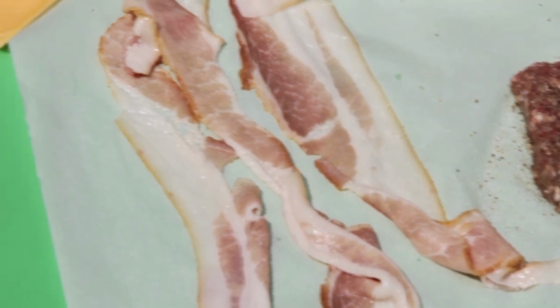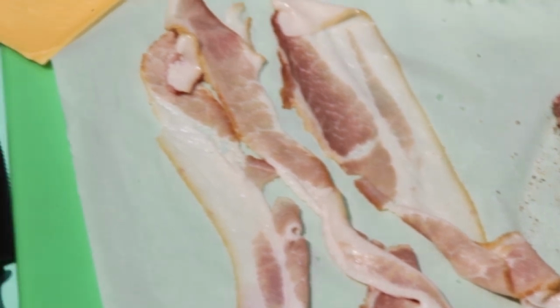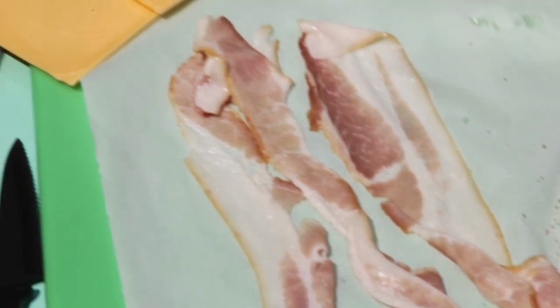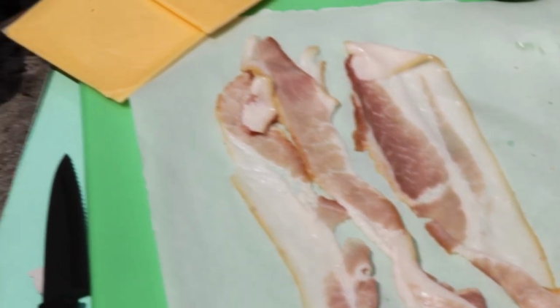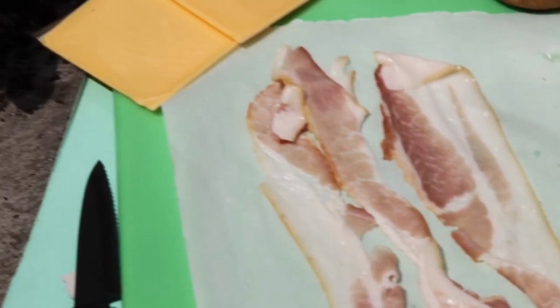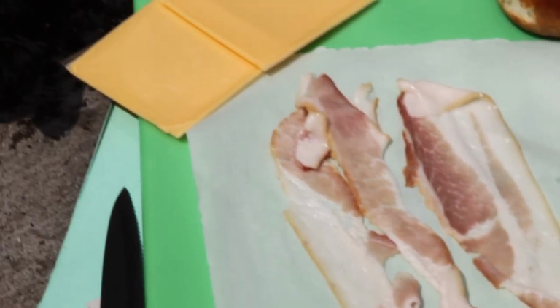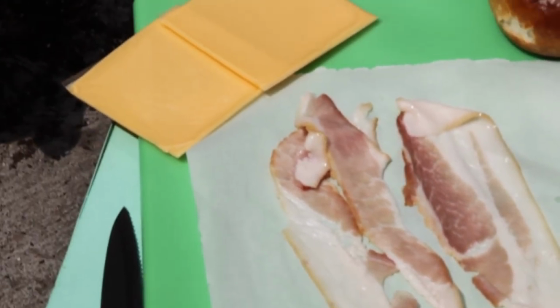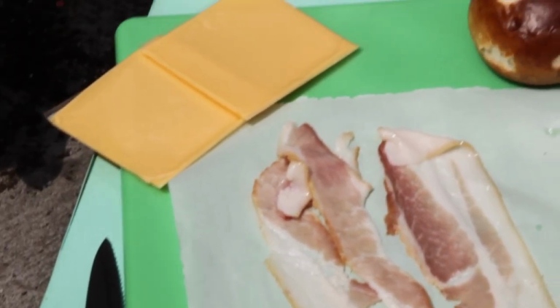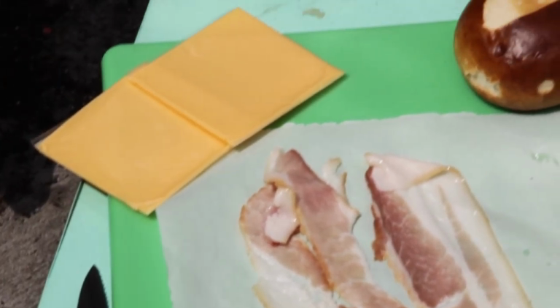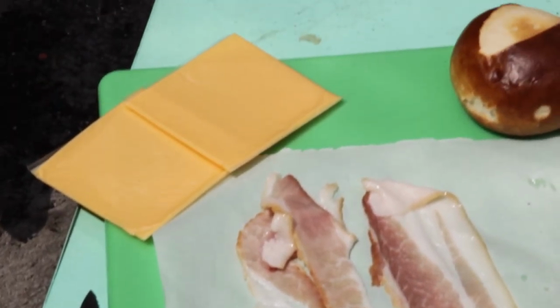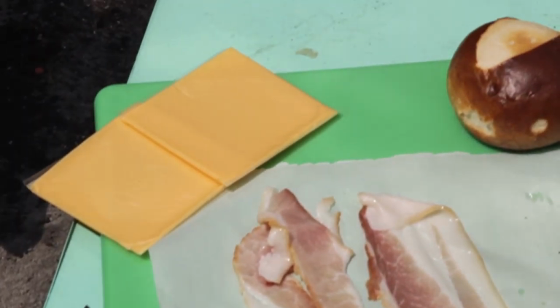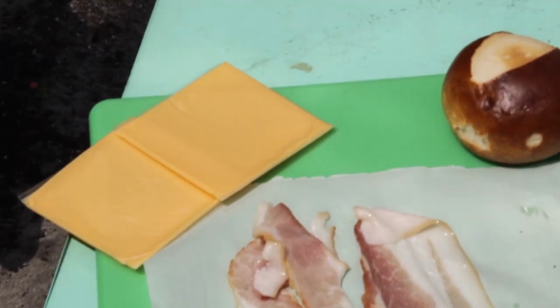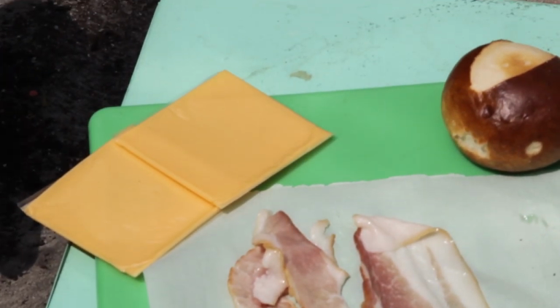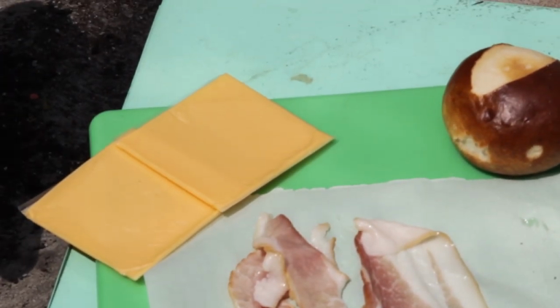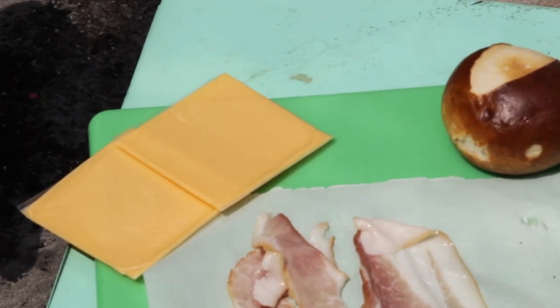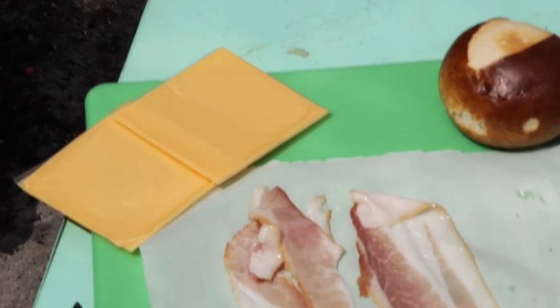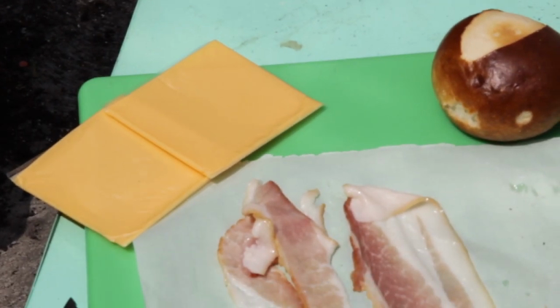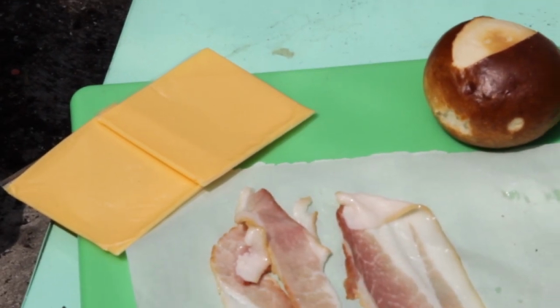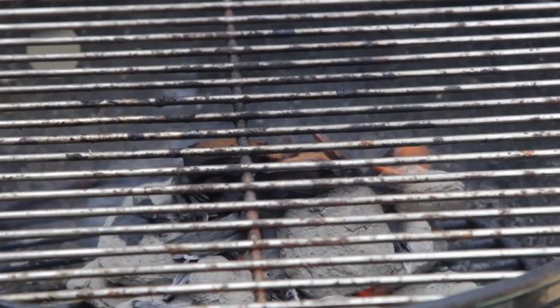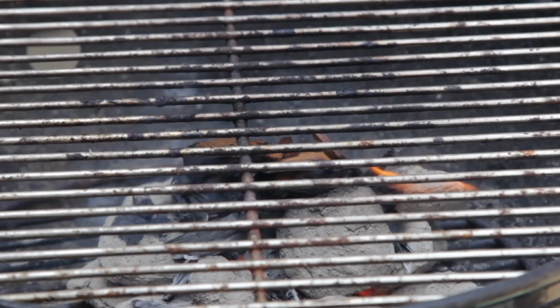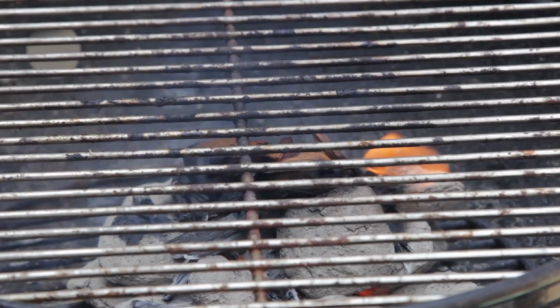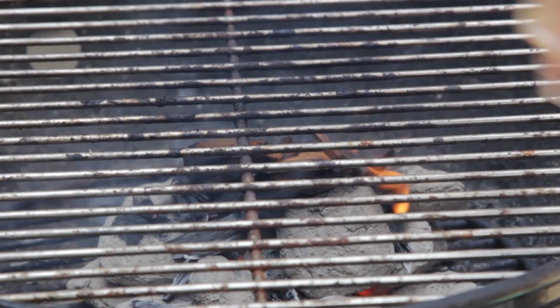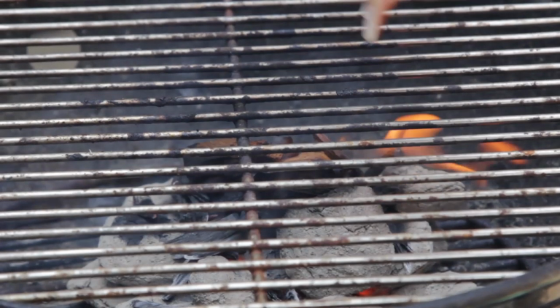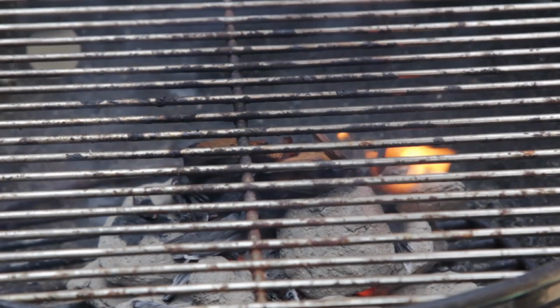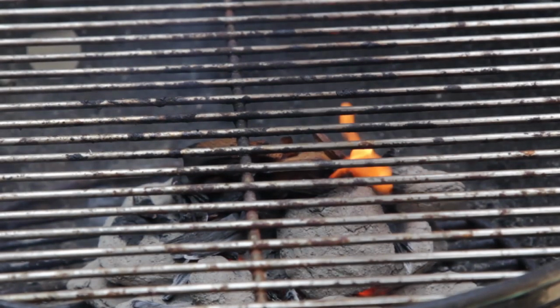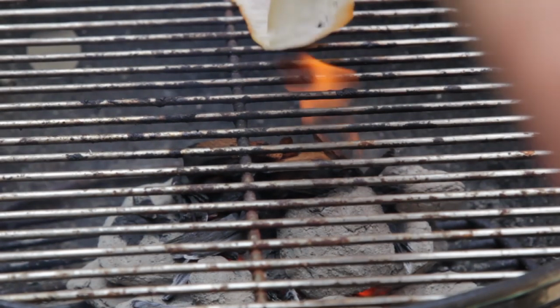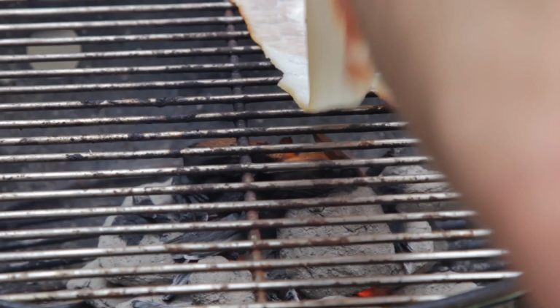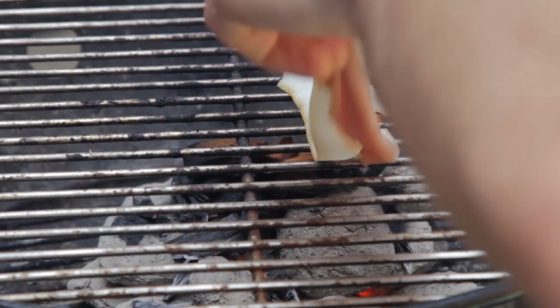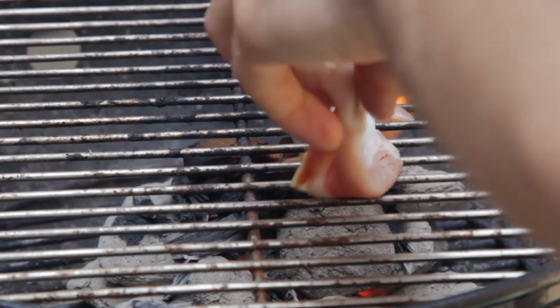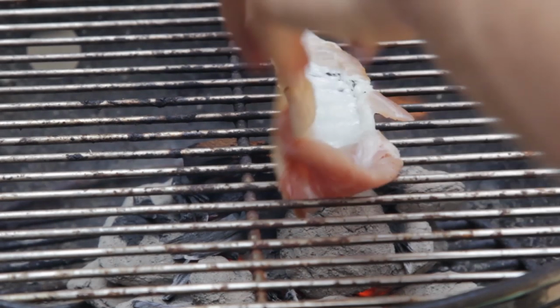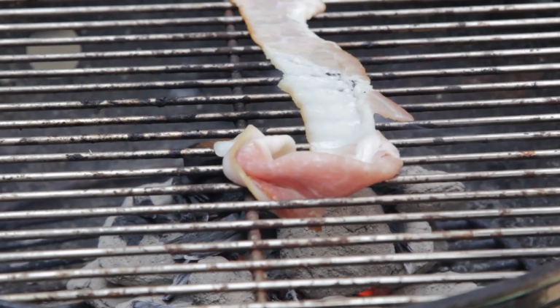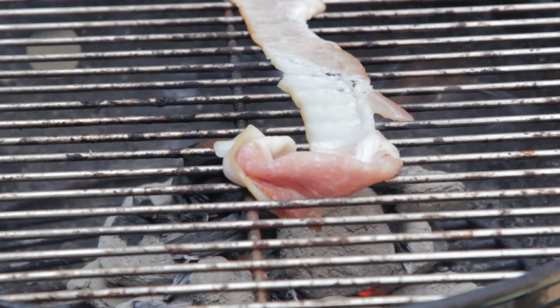You want the pretzel bun, the American Kraft cheese, and the bacon. I decided to grill it.